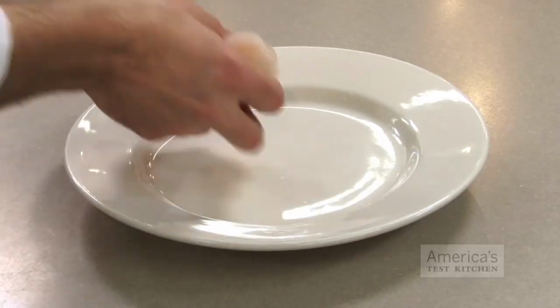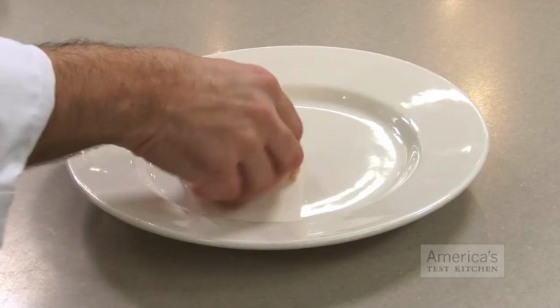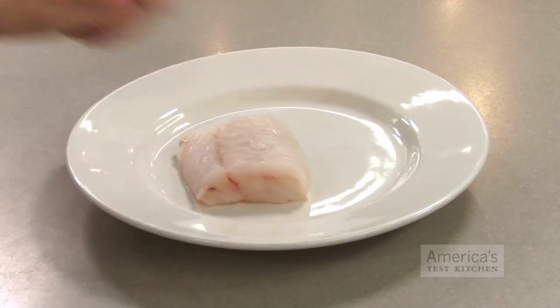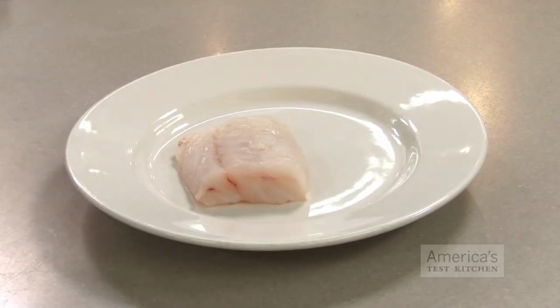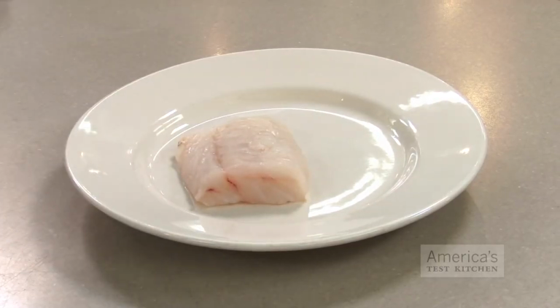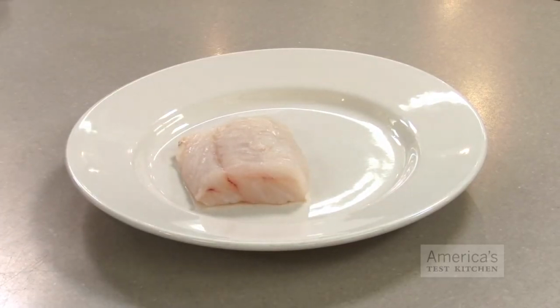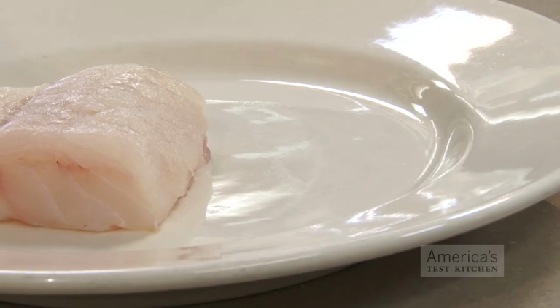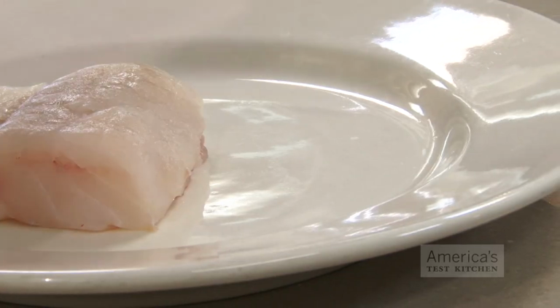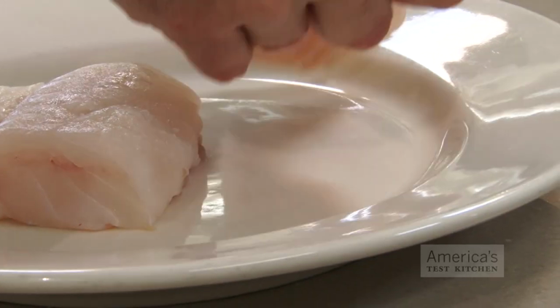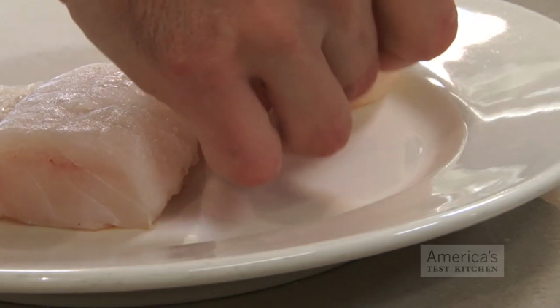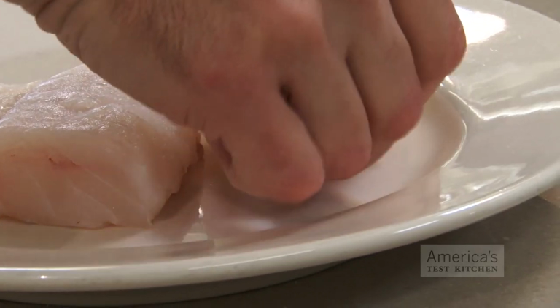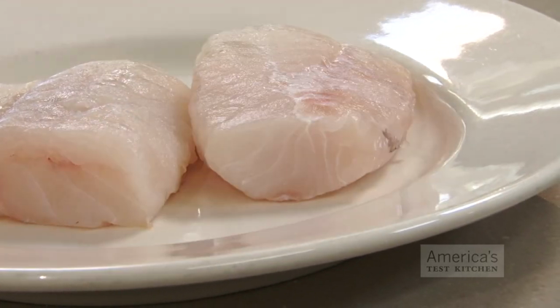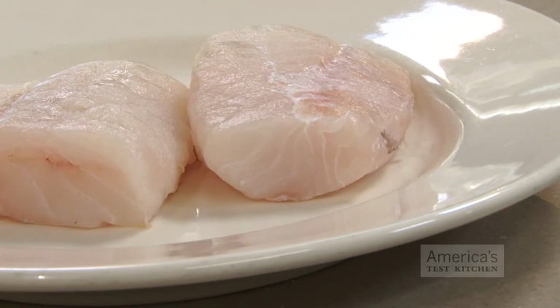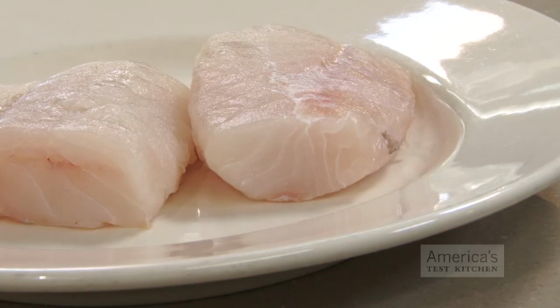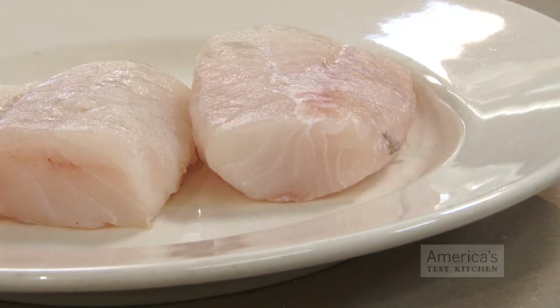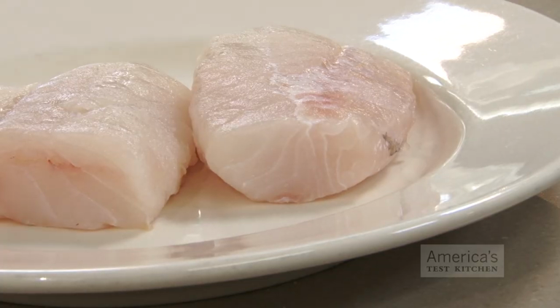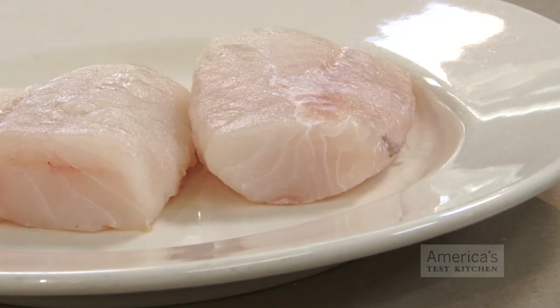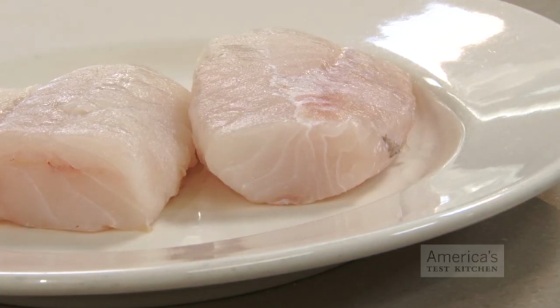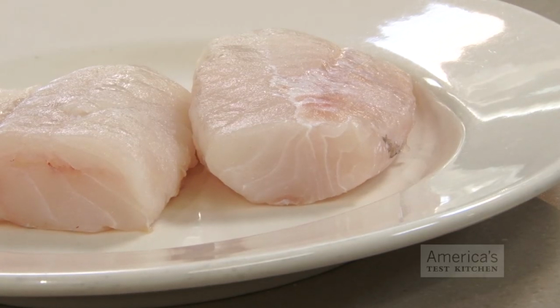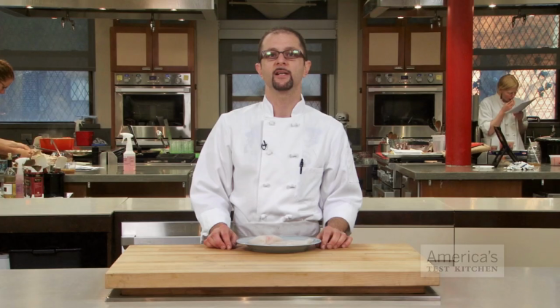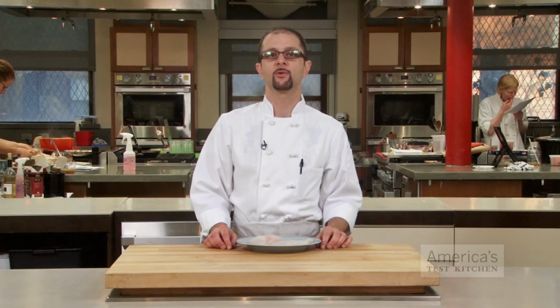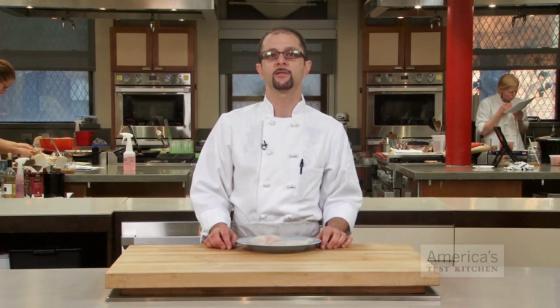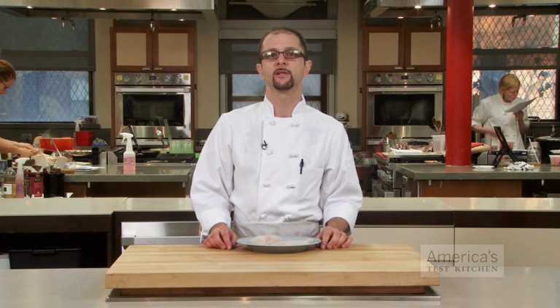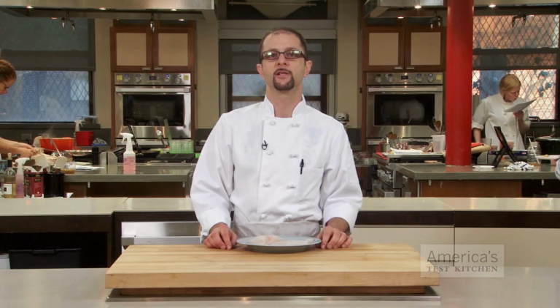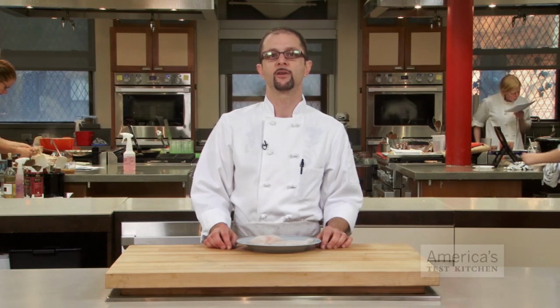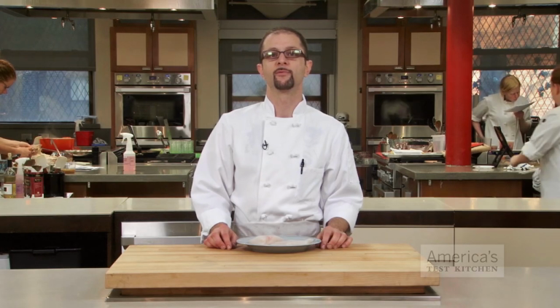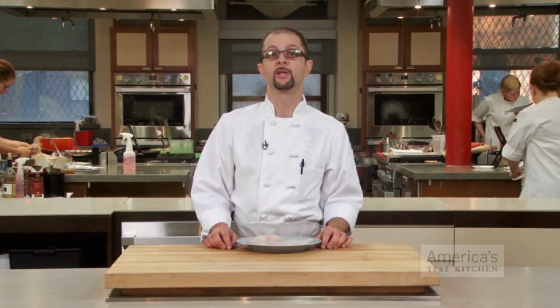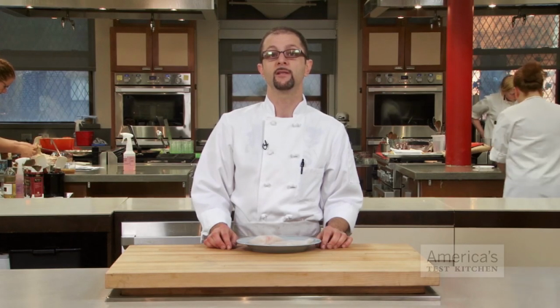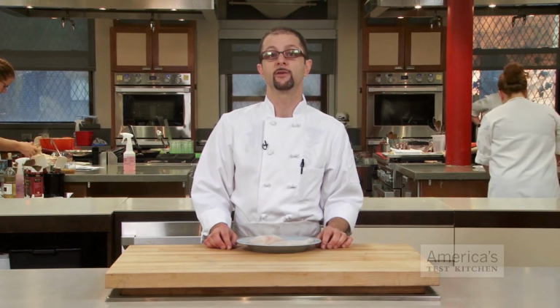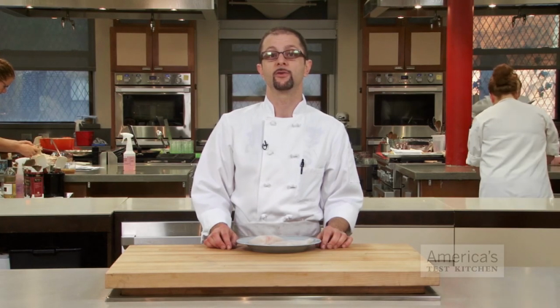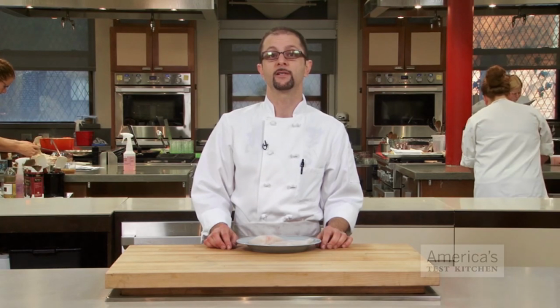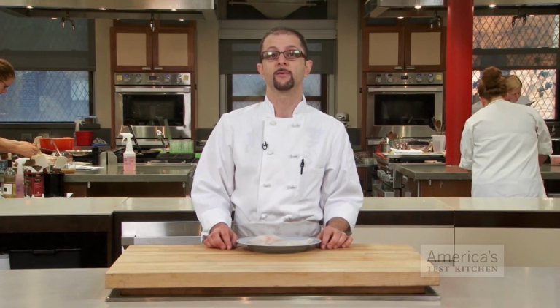First, start with fillets that are at least one inch thick. This way you'll have time to get a nice crust on the exterior before the interior dries out.